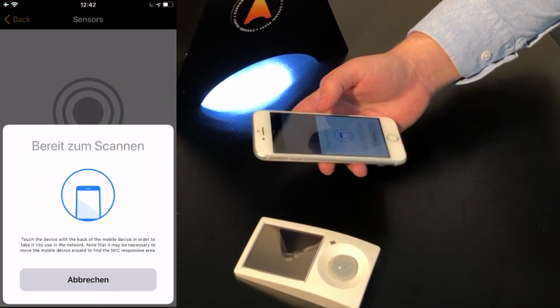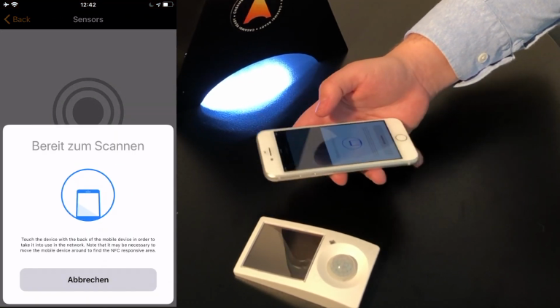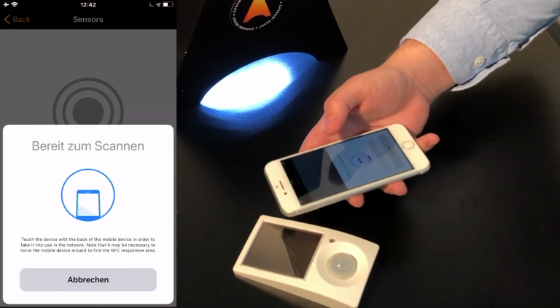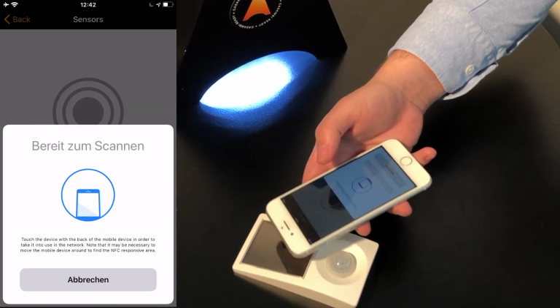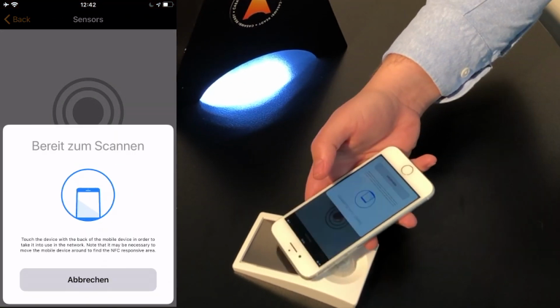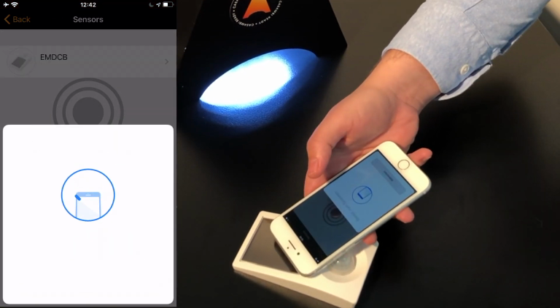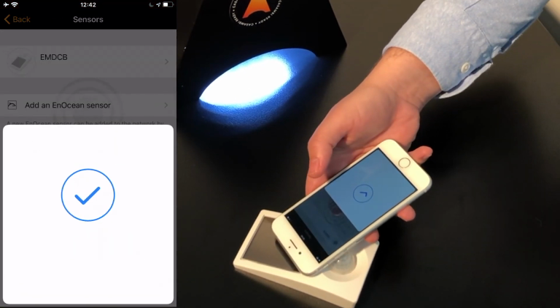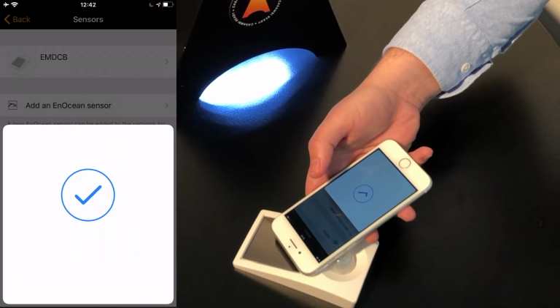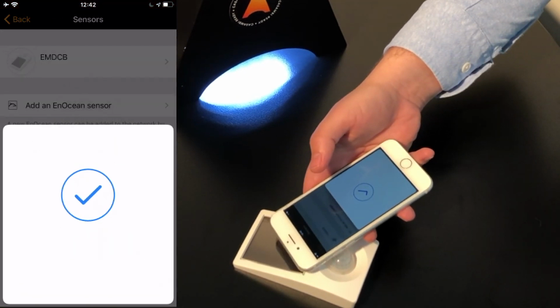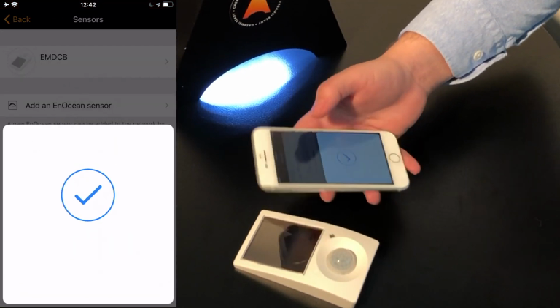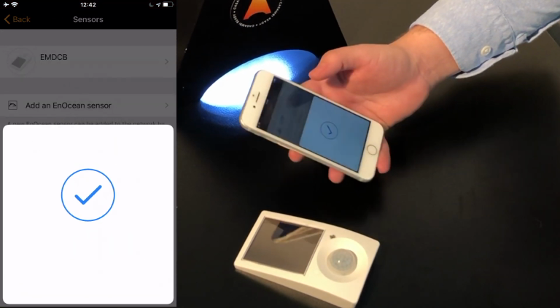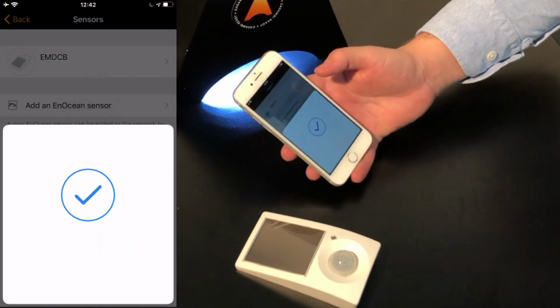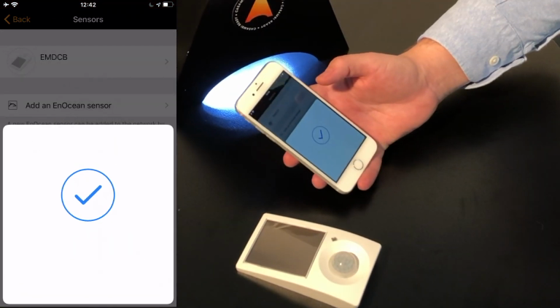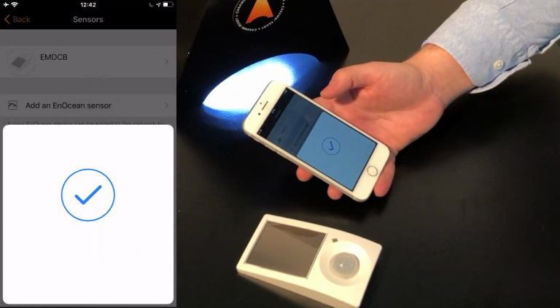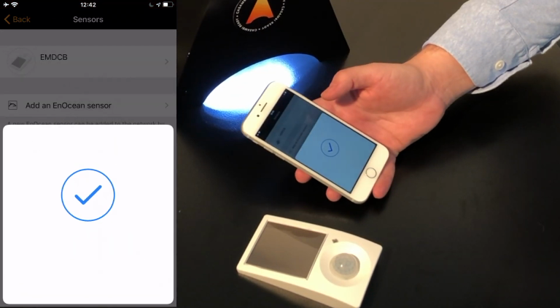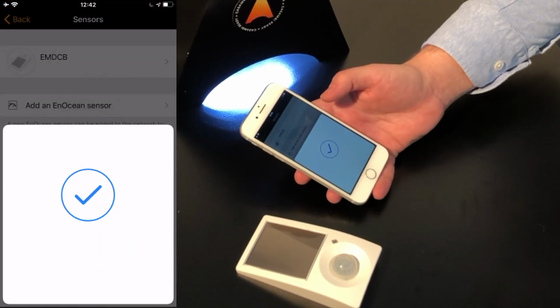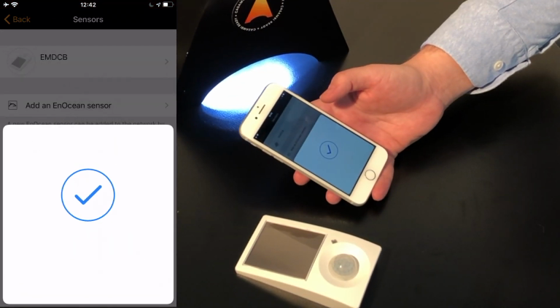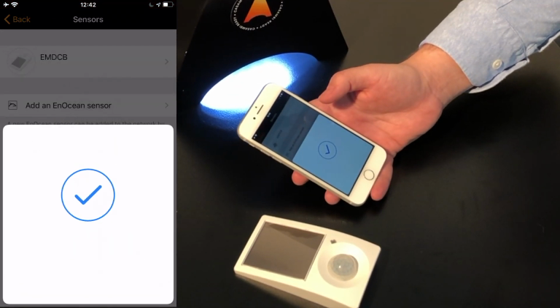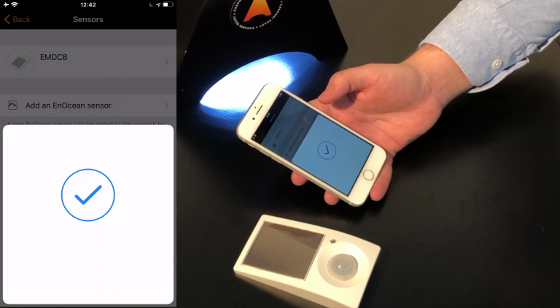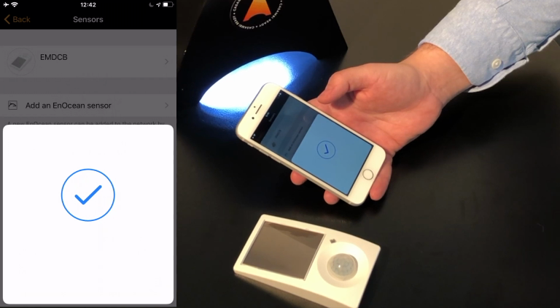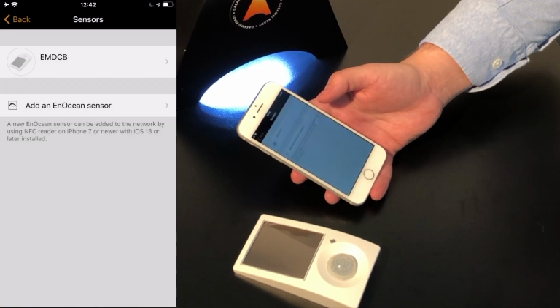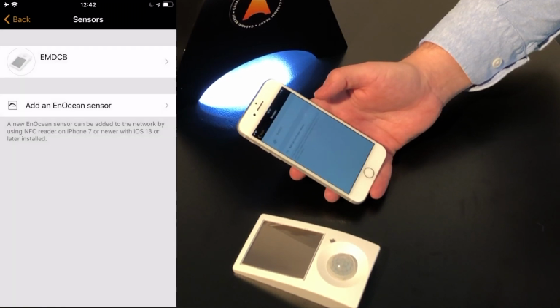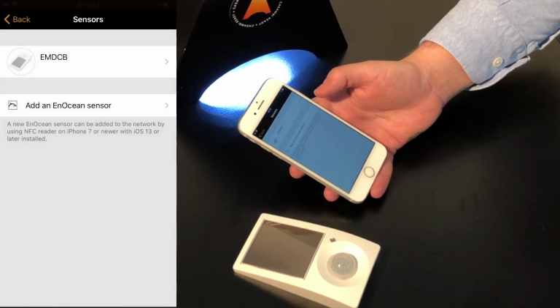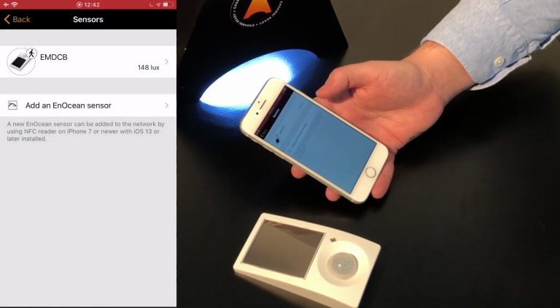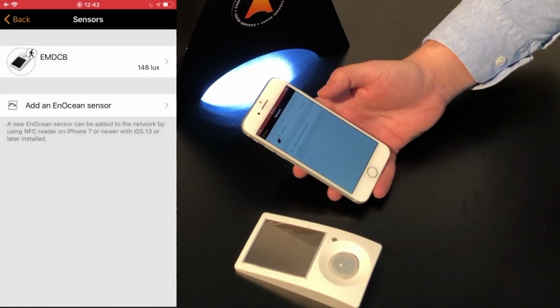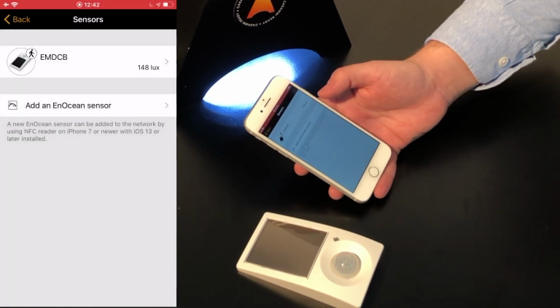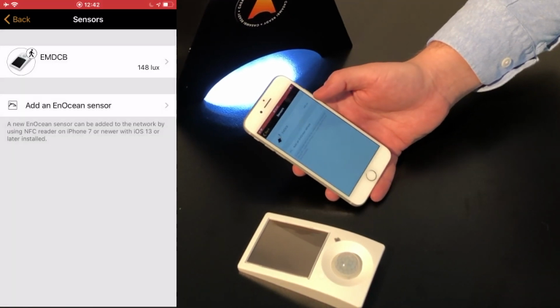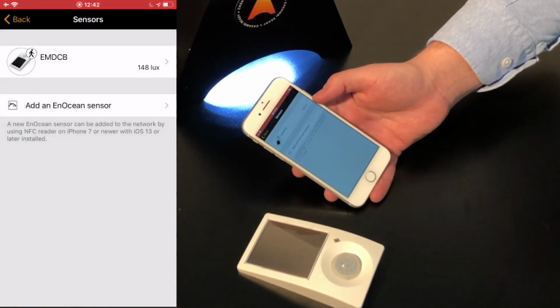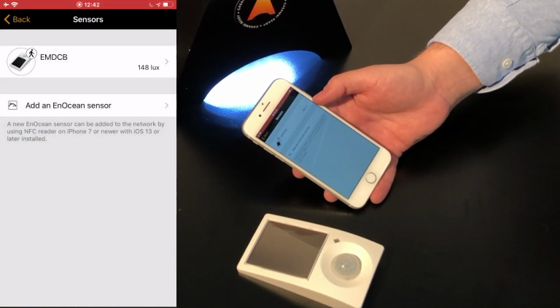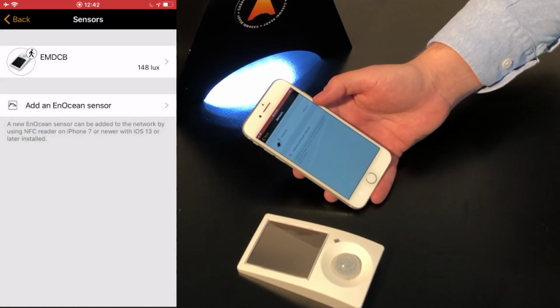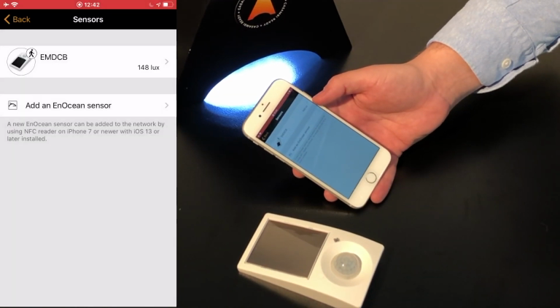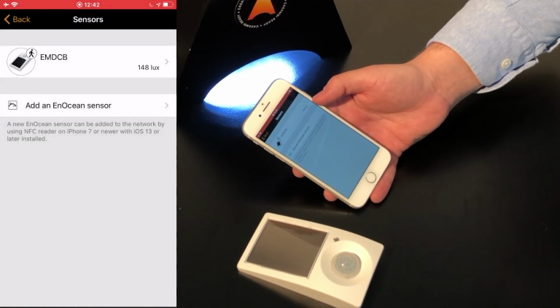Simply tap the sensor with the smartphone. Upon successful commissioning, the illumination value will be immediately shown.